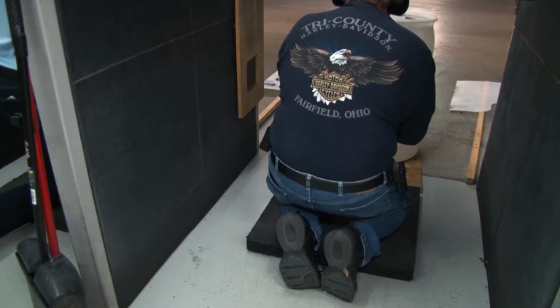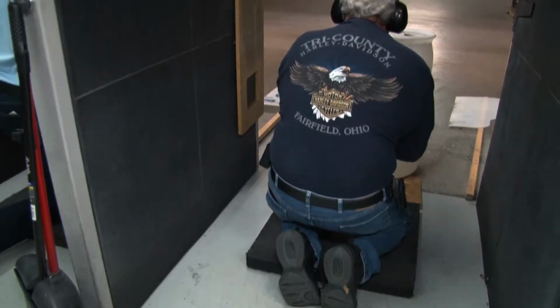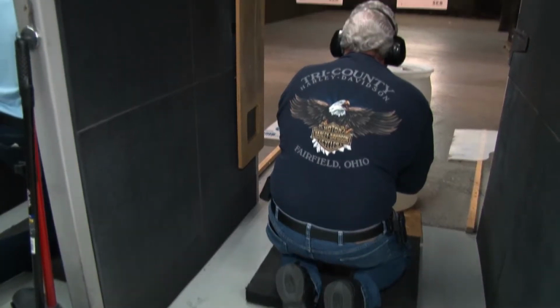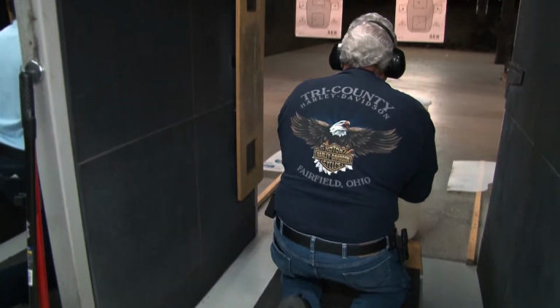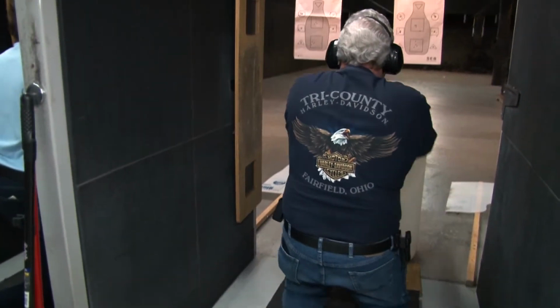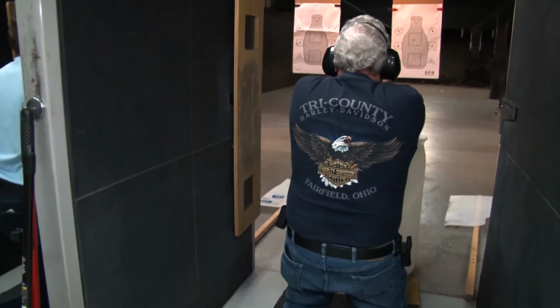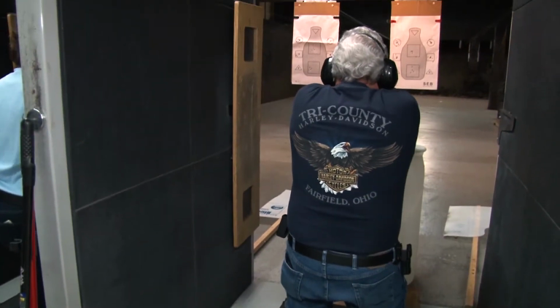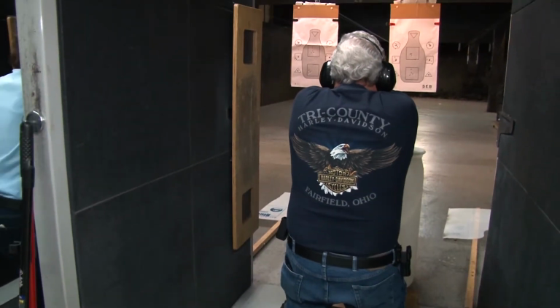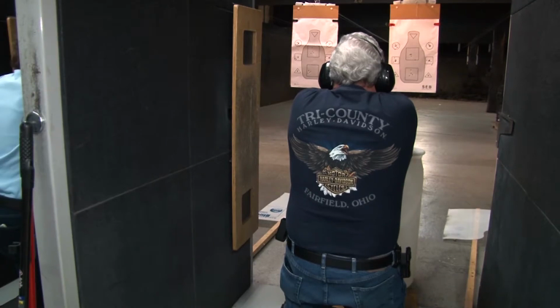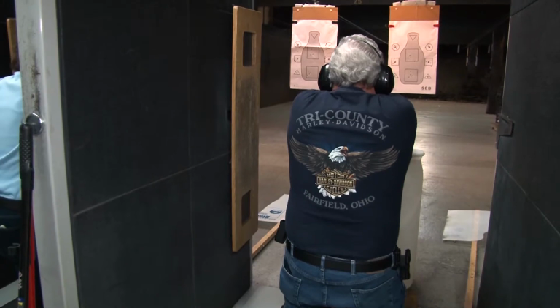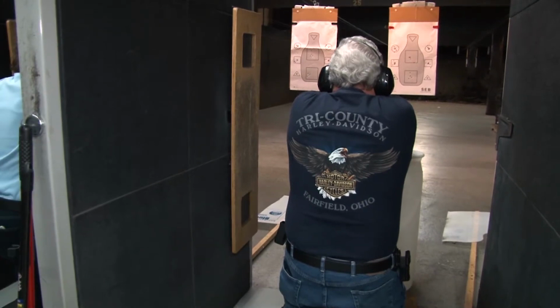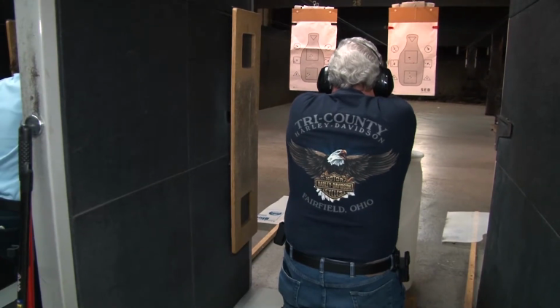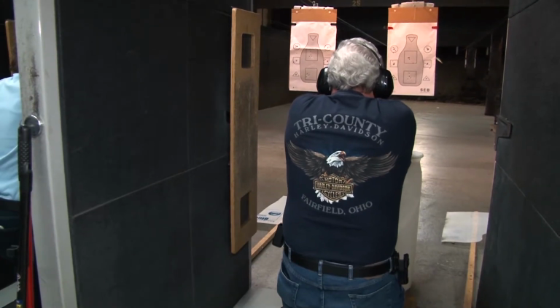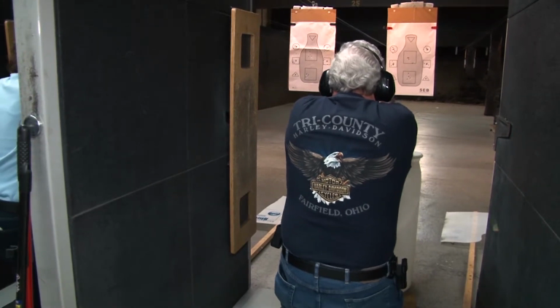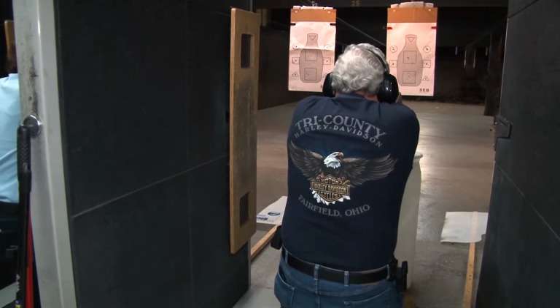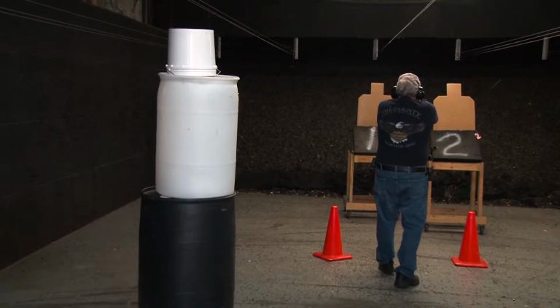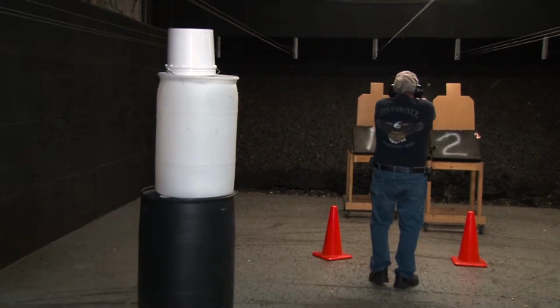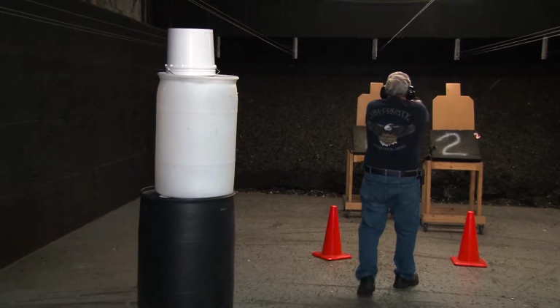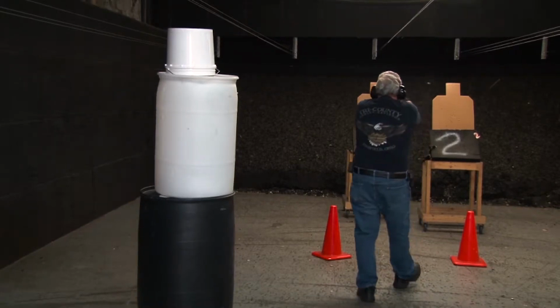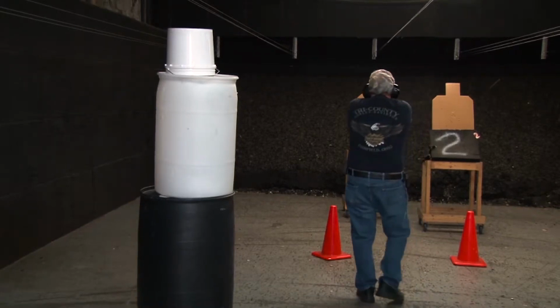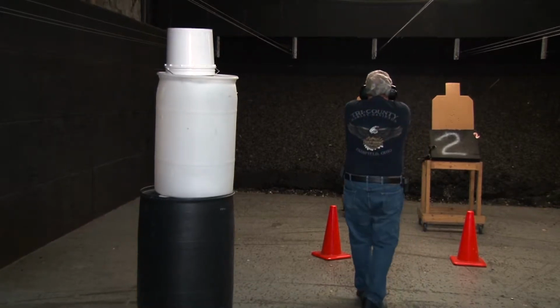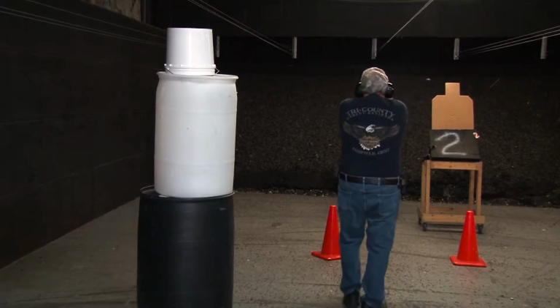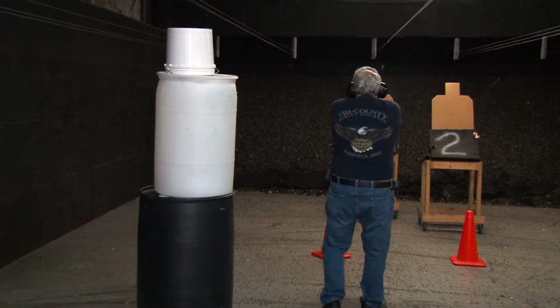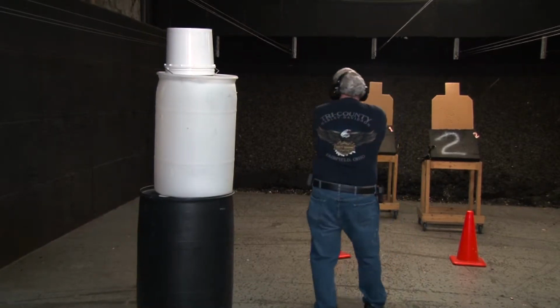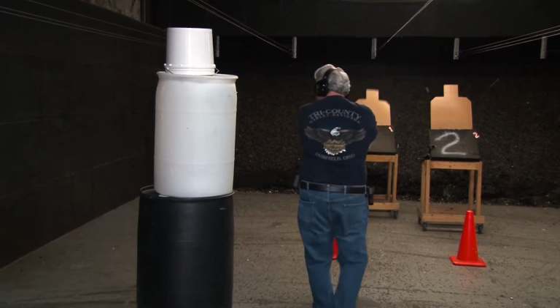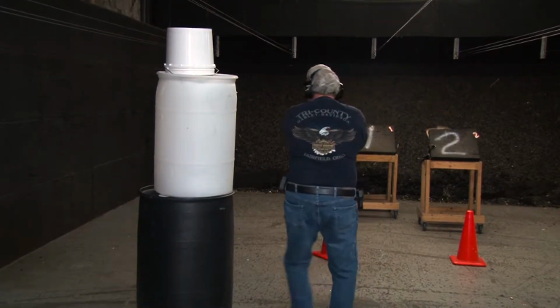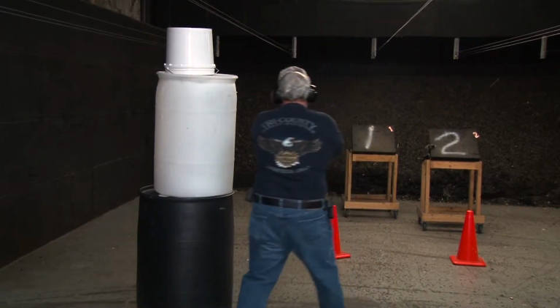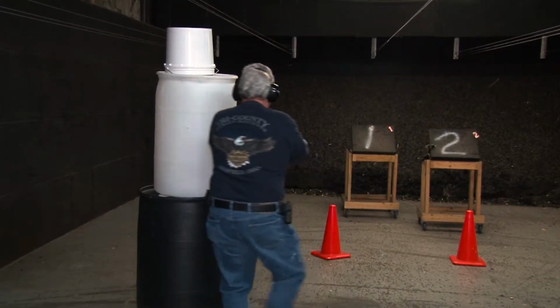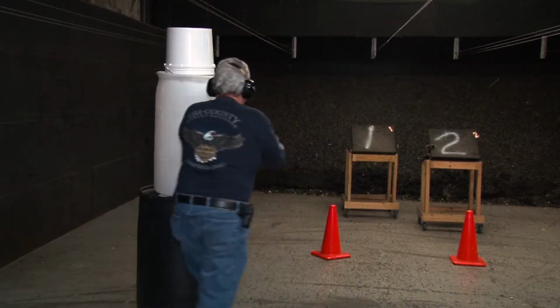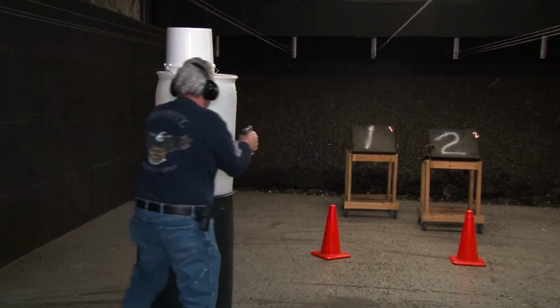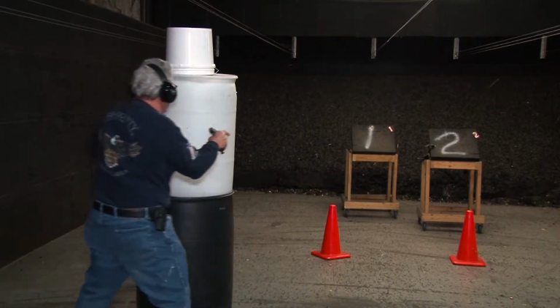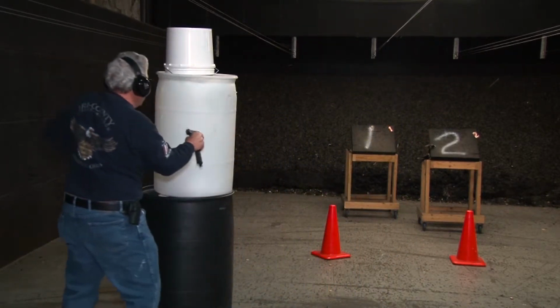Students will receive instruction in shooting from various types of cover. They will then go into the range and practice shooting from various types of cover.